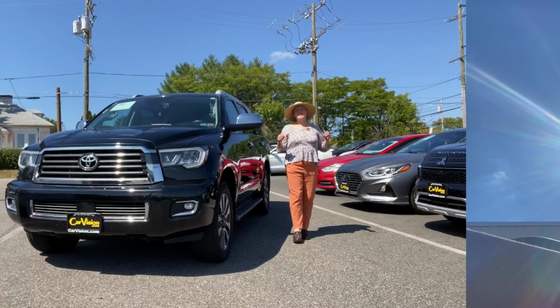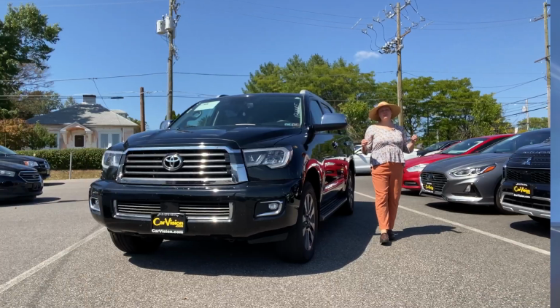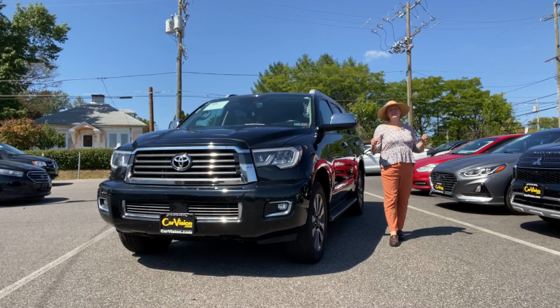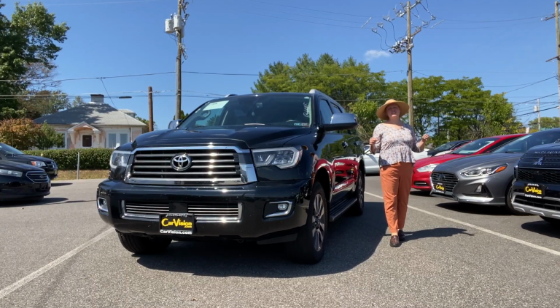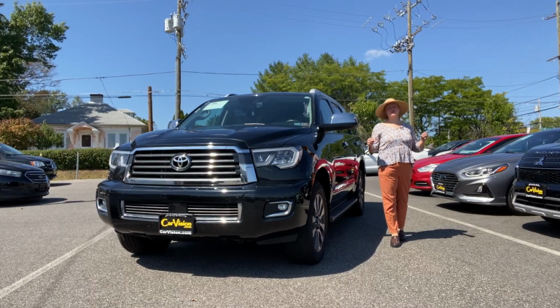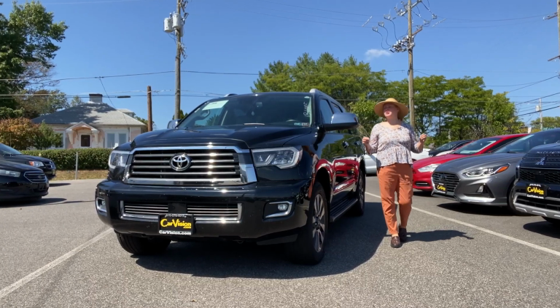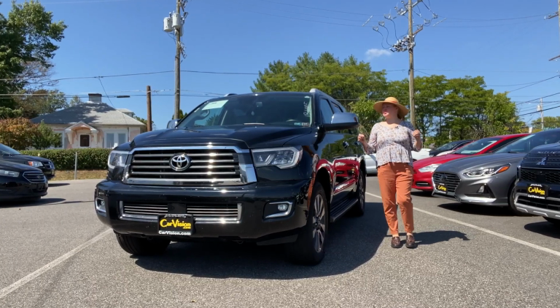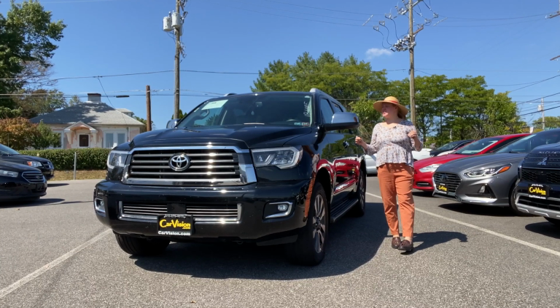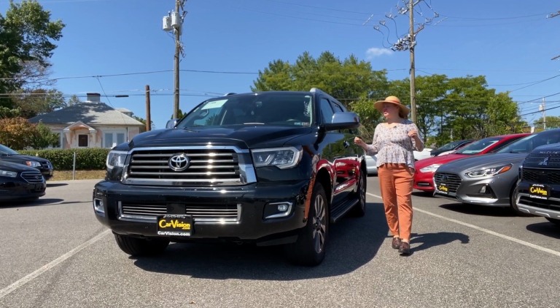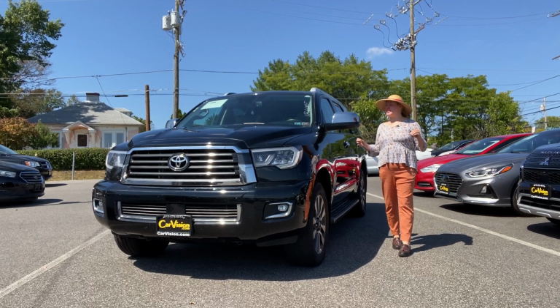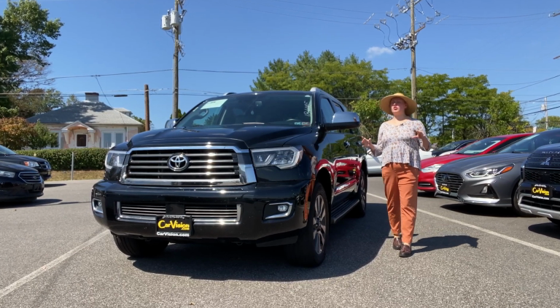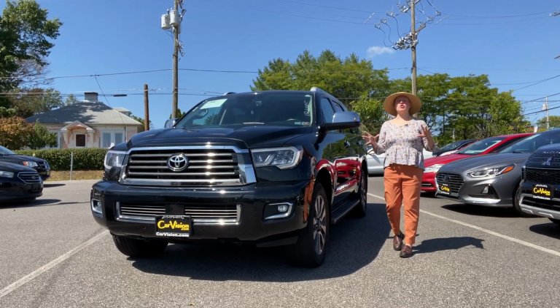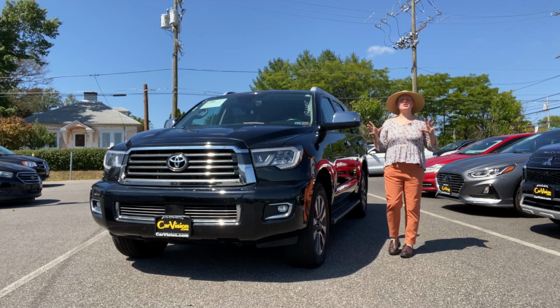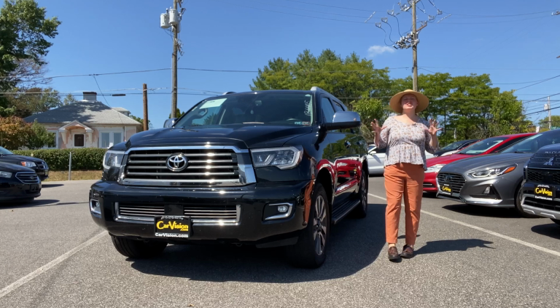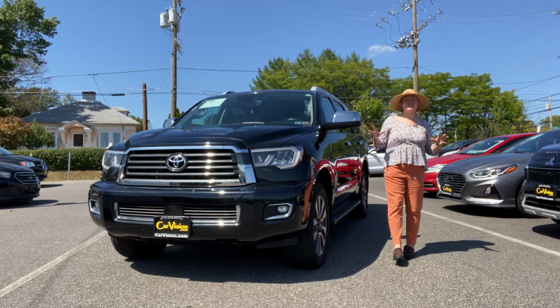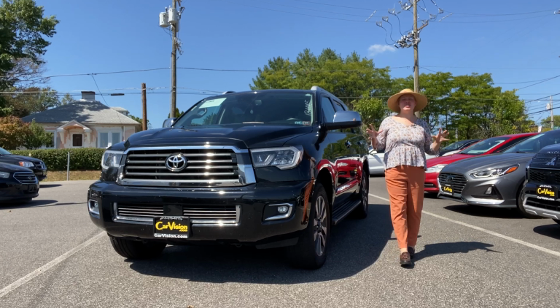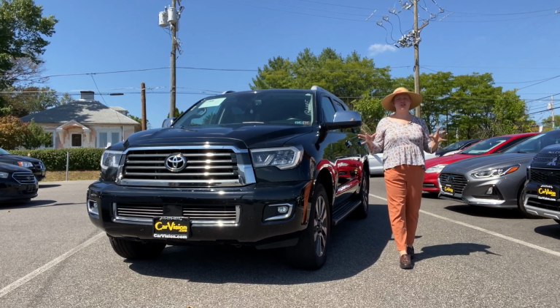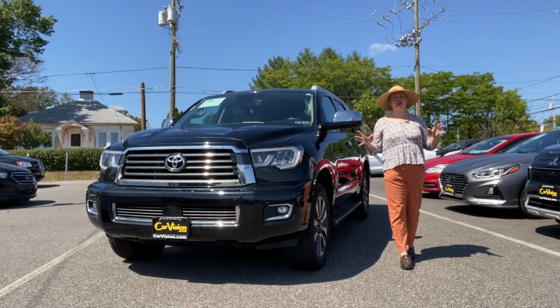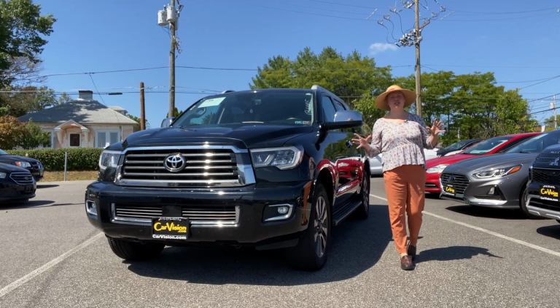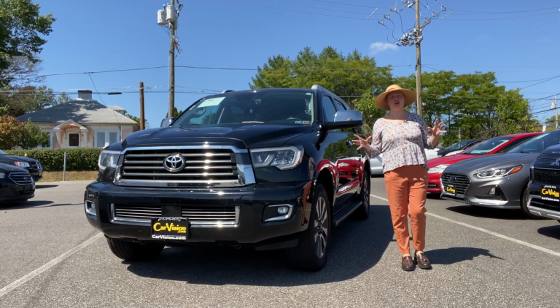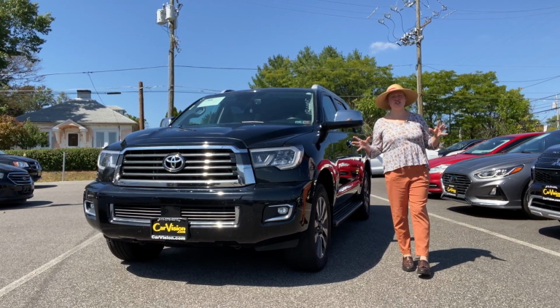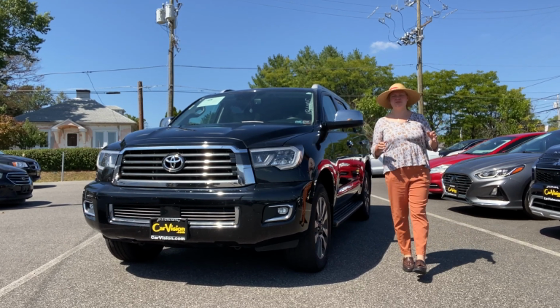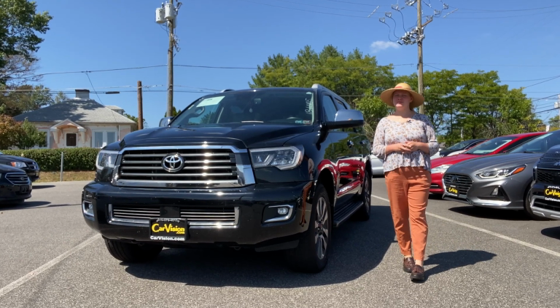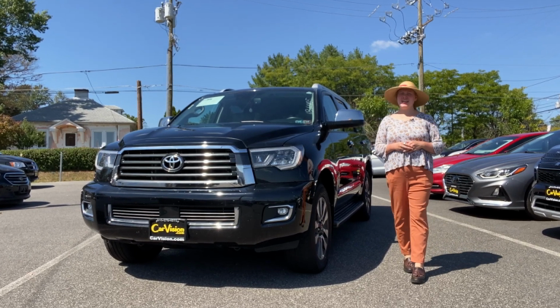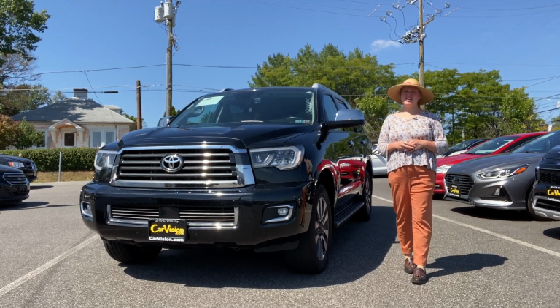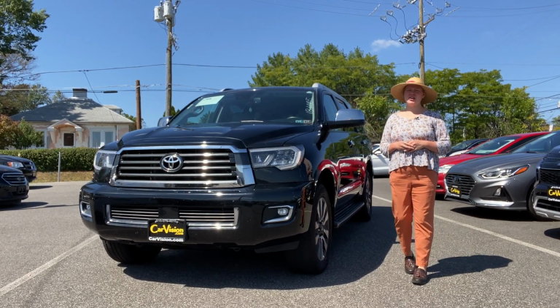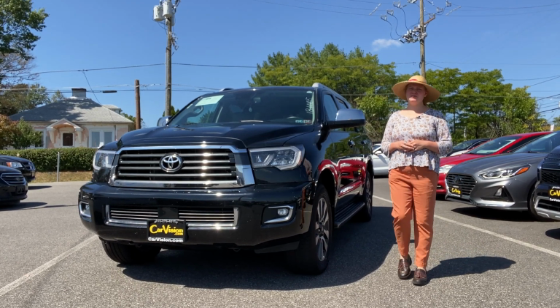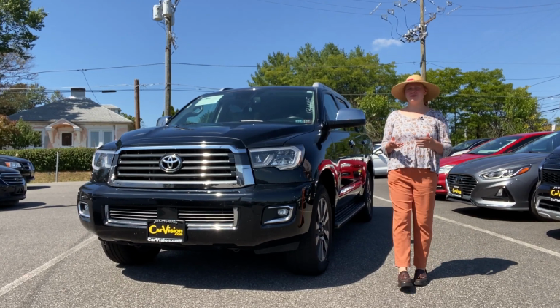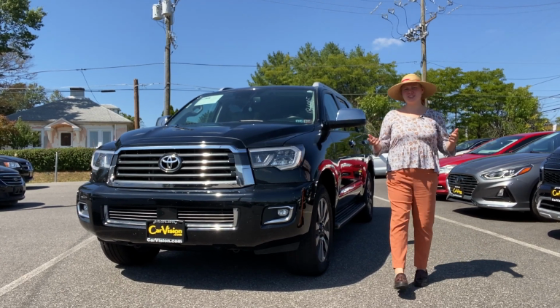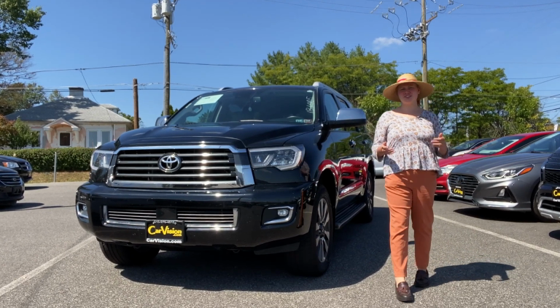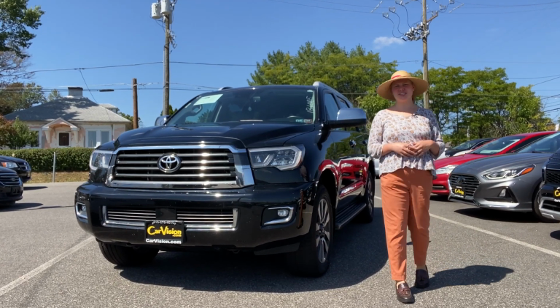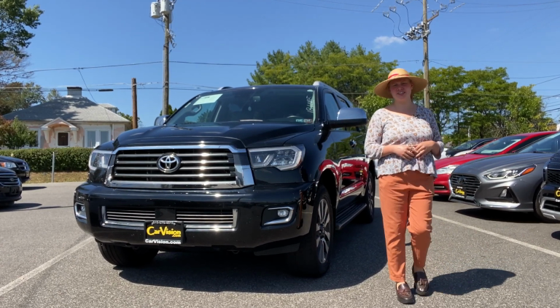Make an appointment to test drive this spacious SUV along with over 600 other cars at CarVision. And tell them Kira sent you.